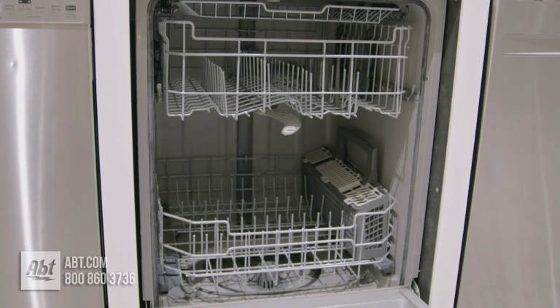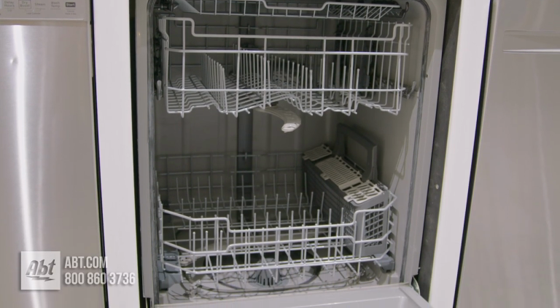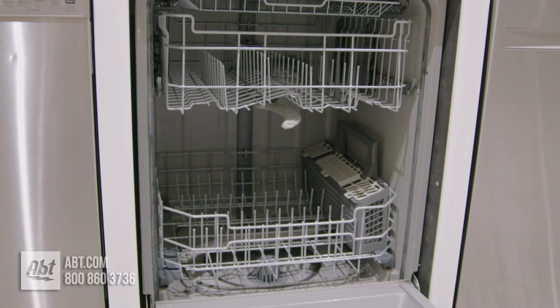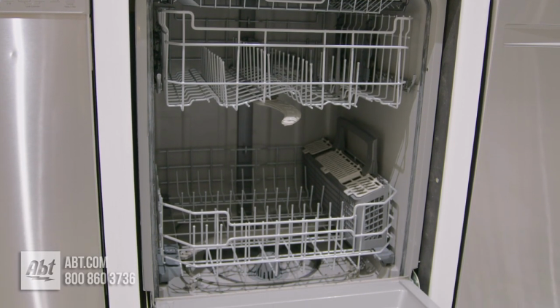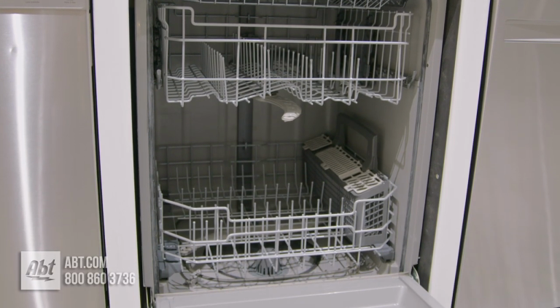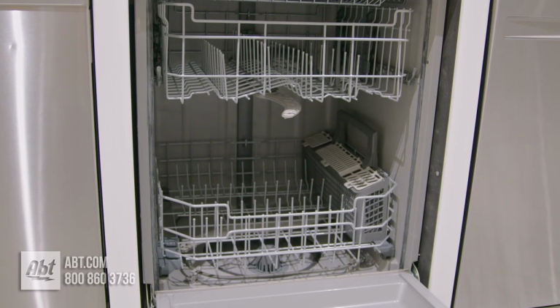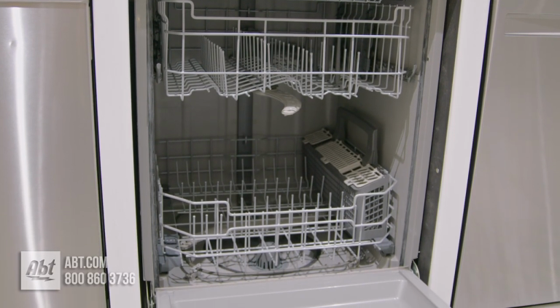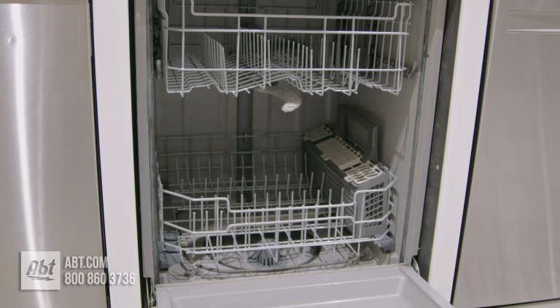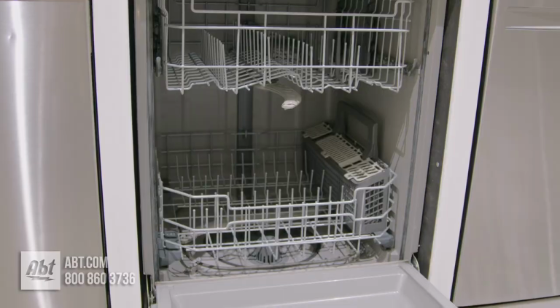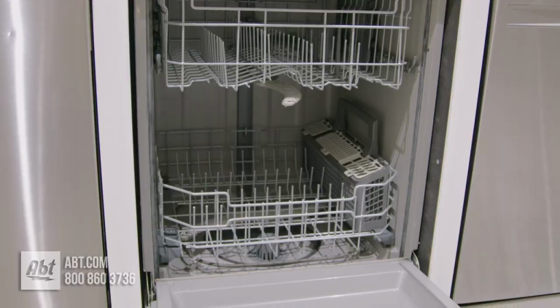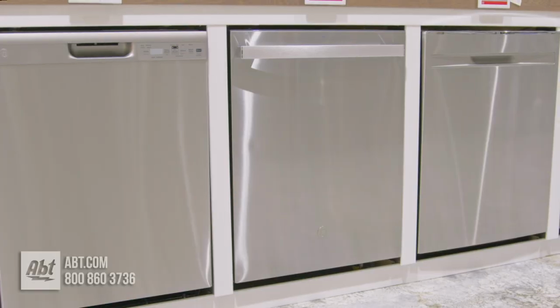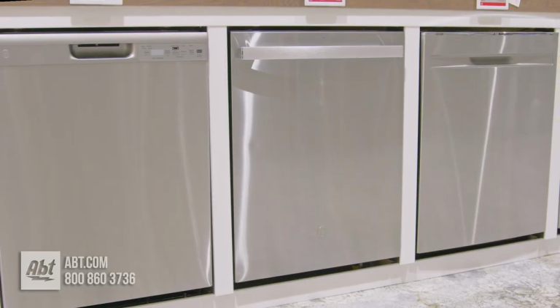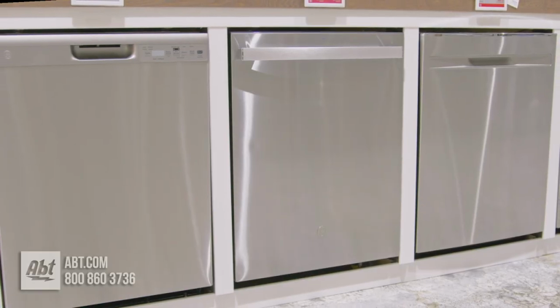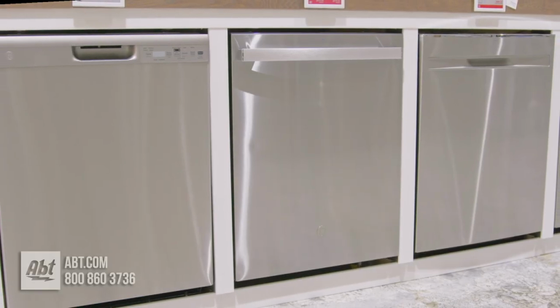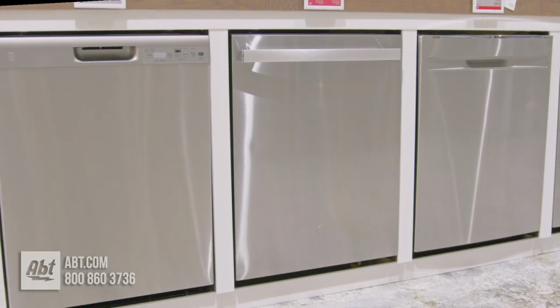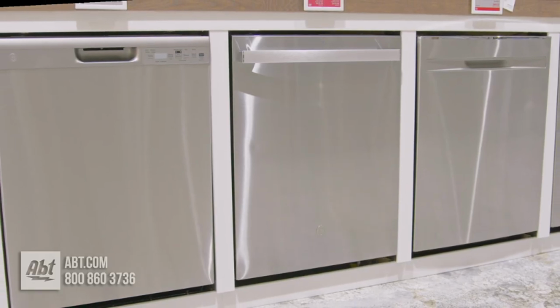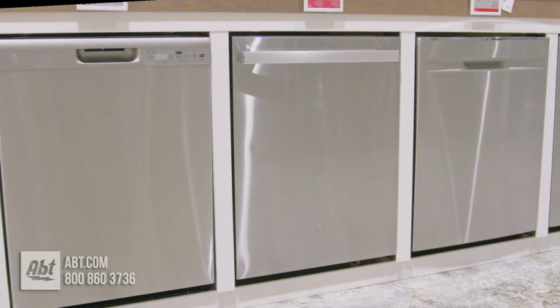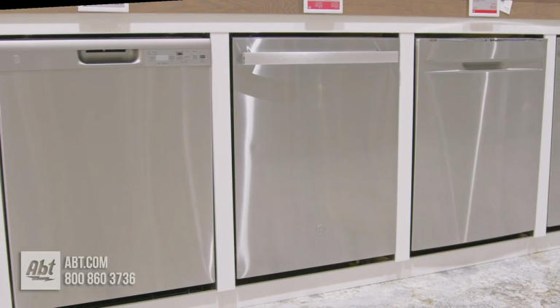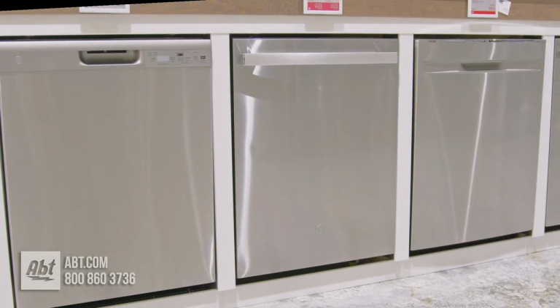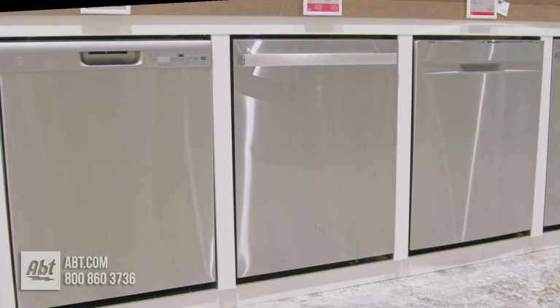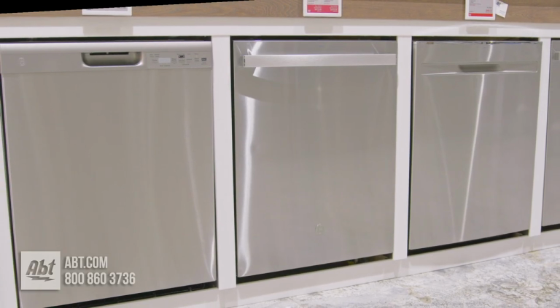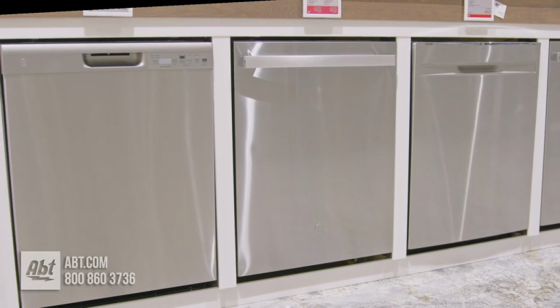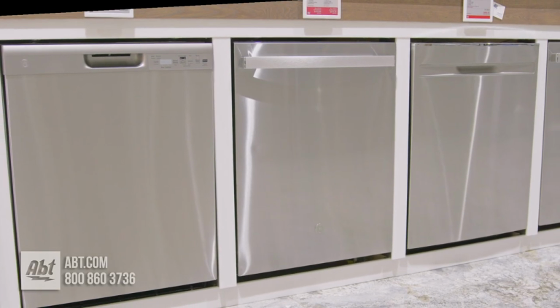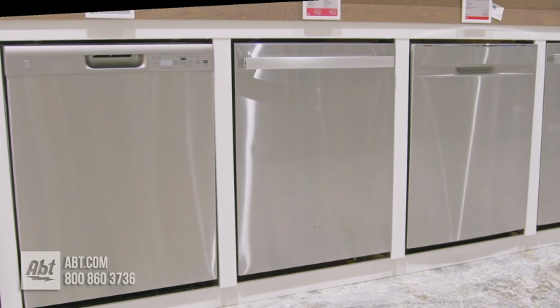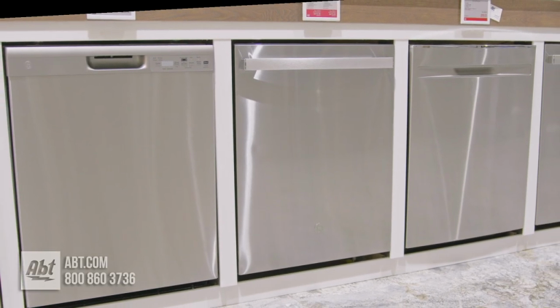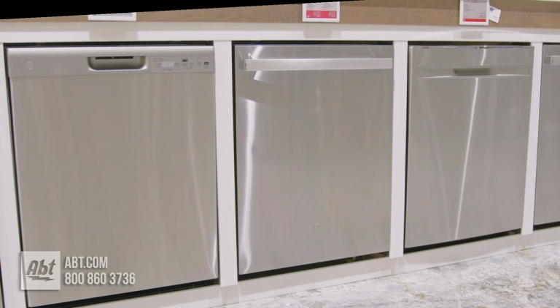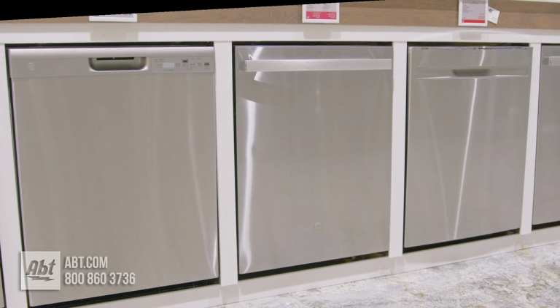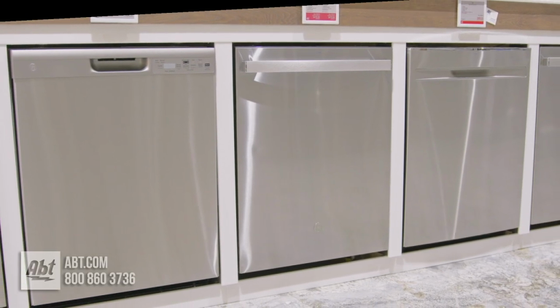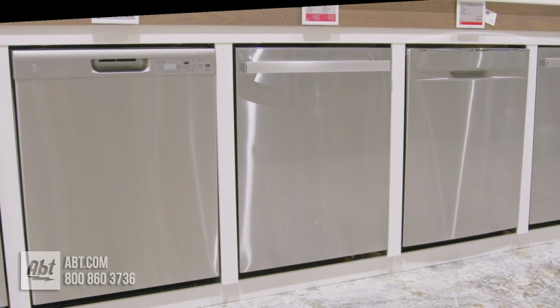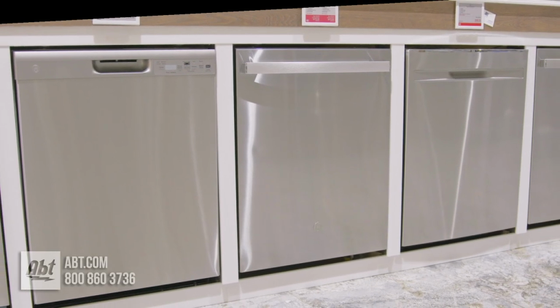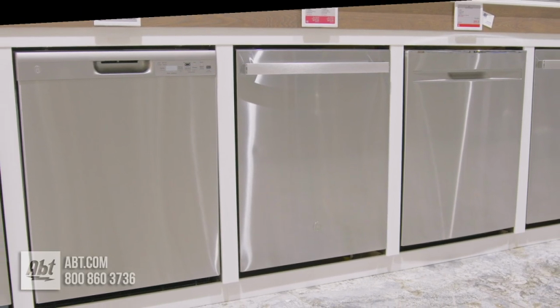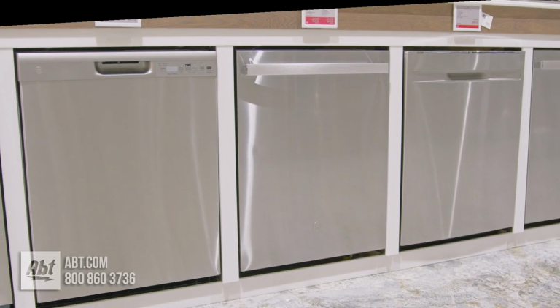To learn more about dishwashers, check out our buying guide at app.com, or visit our showroom located at 1200 North Milwaukee Avenue in Glenview, Illinois.